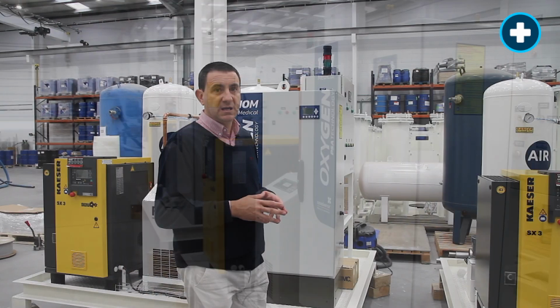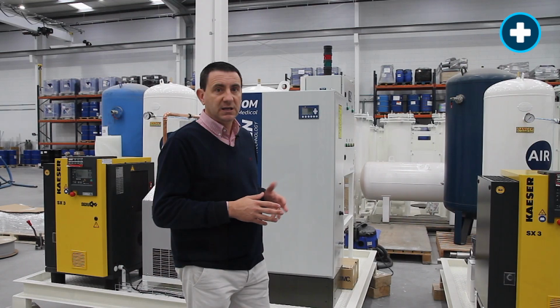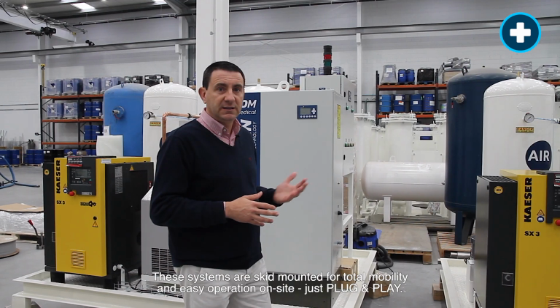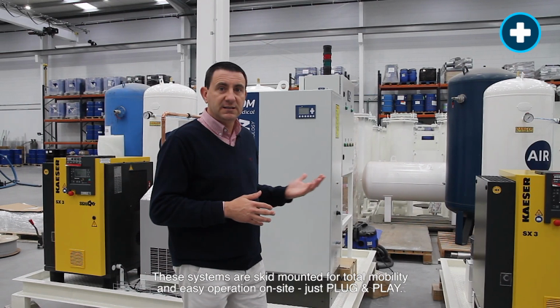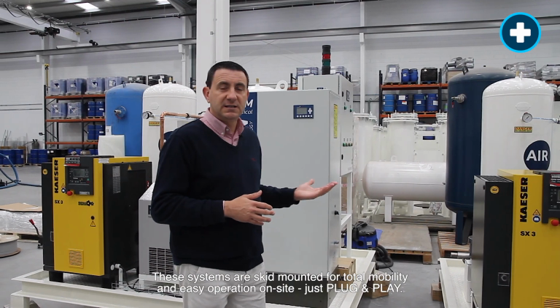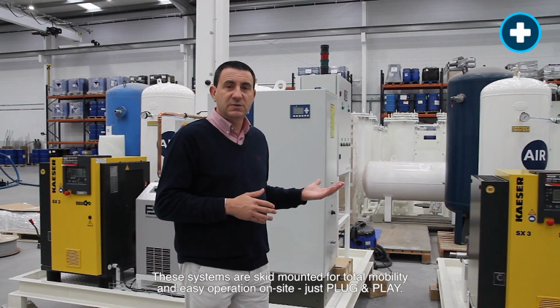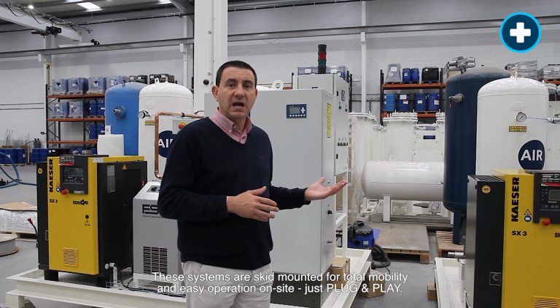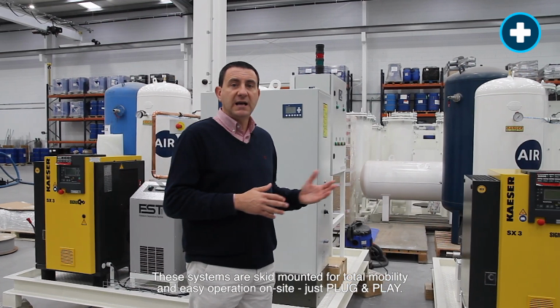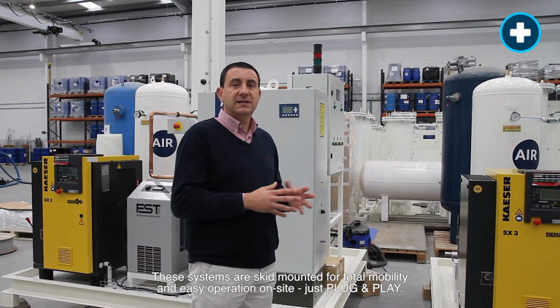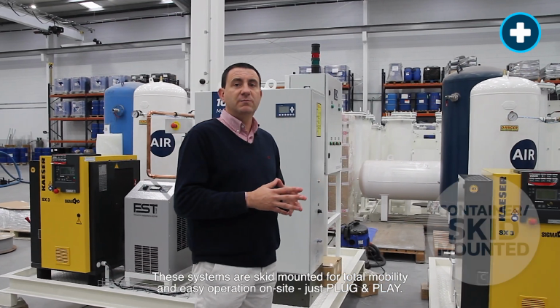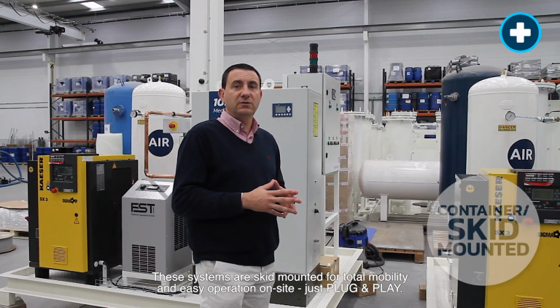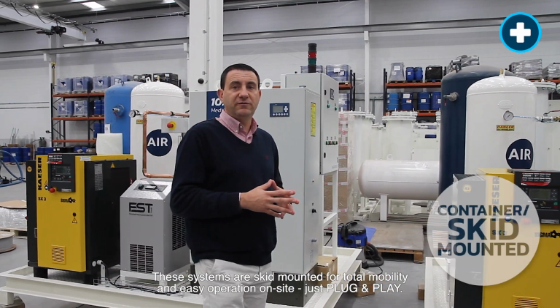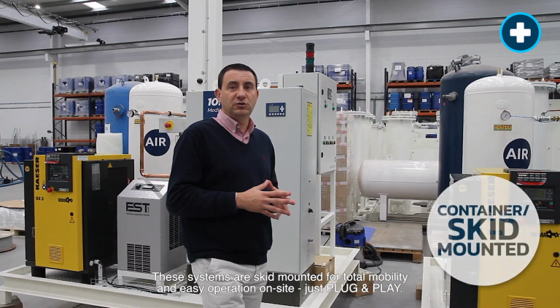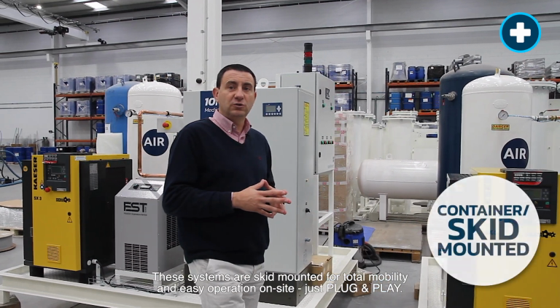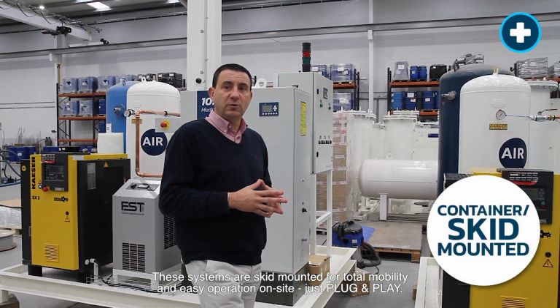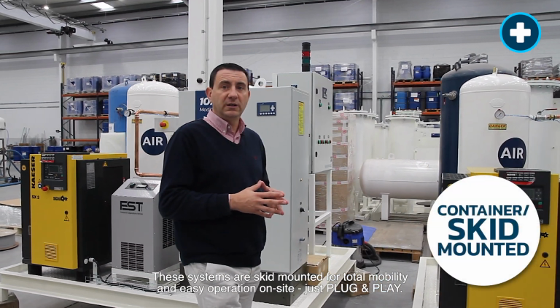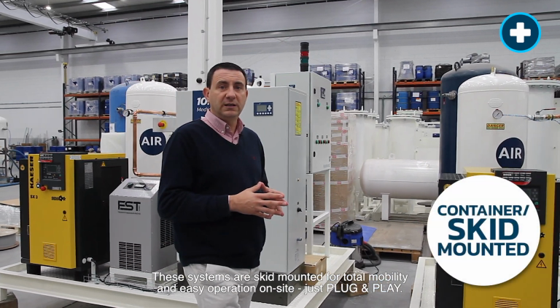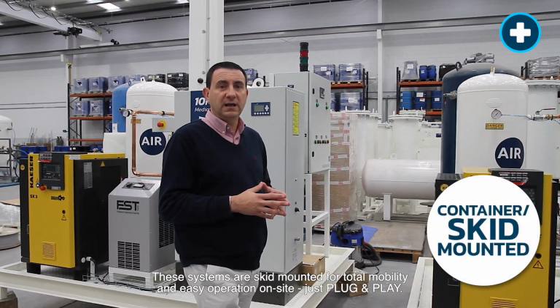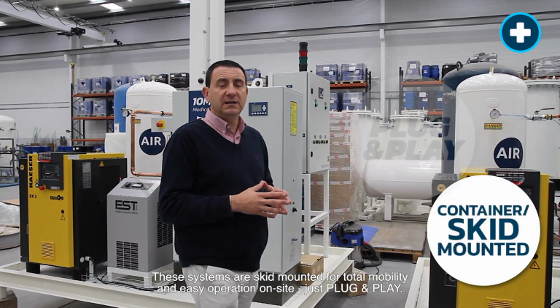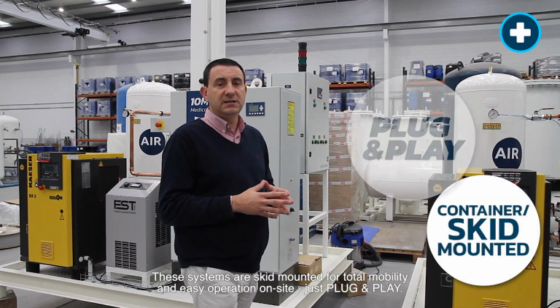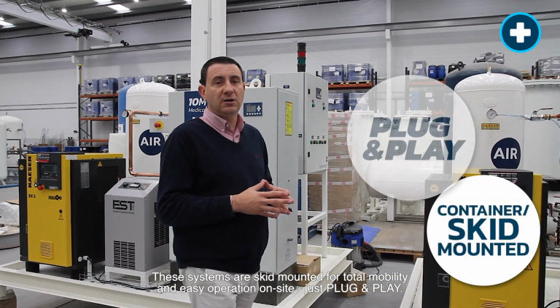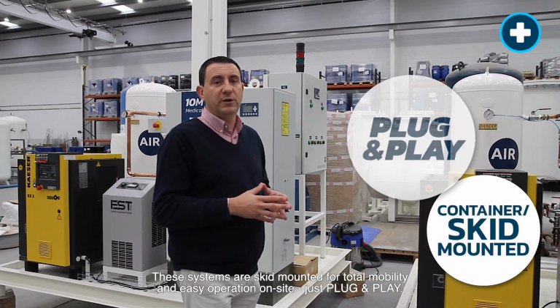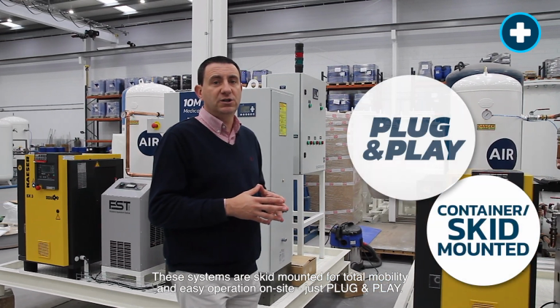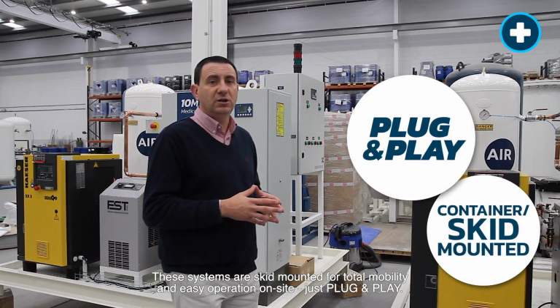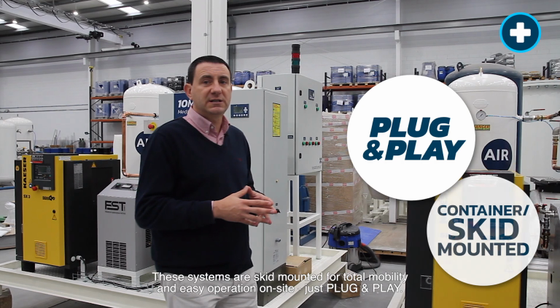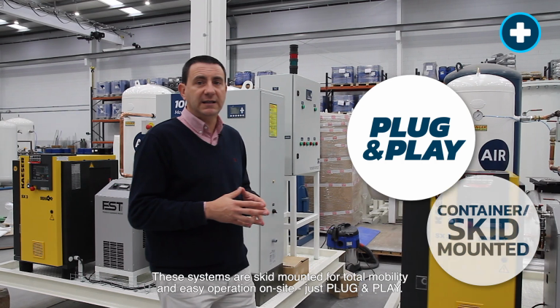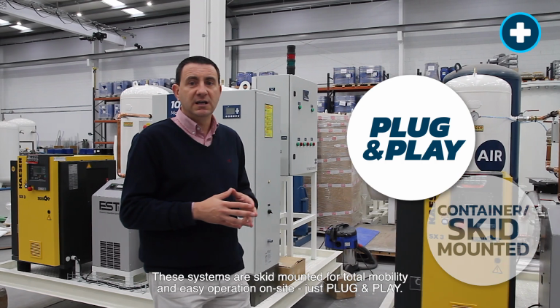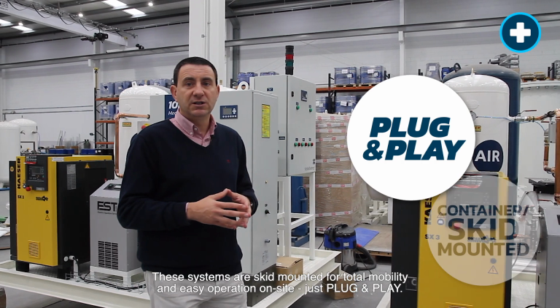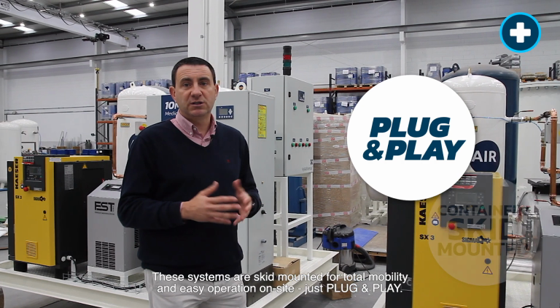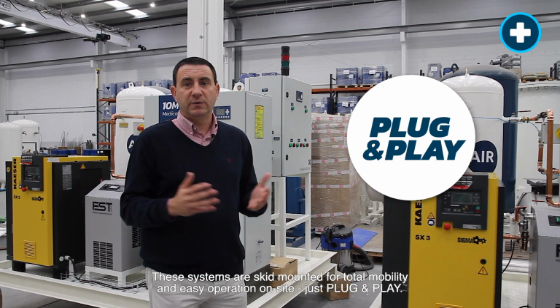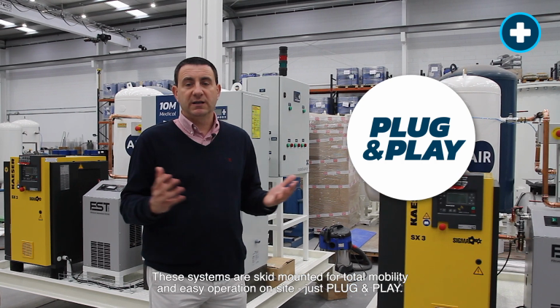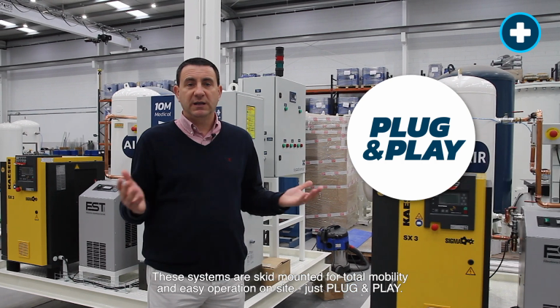This system is skid mounted for total mobility and easy operation on-site — just plug and play.